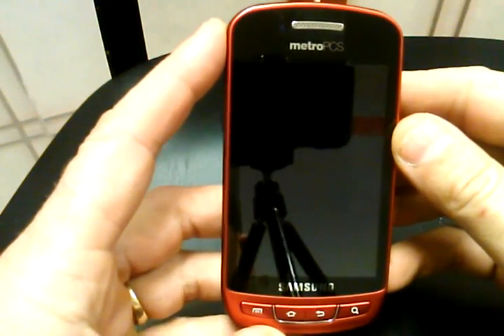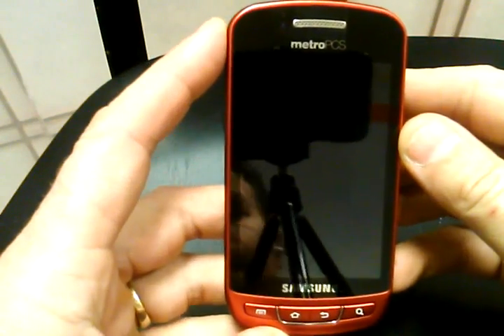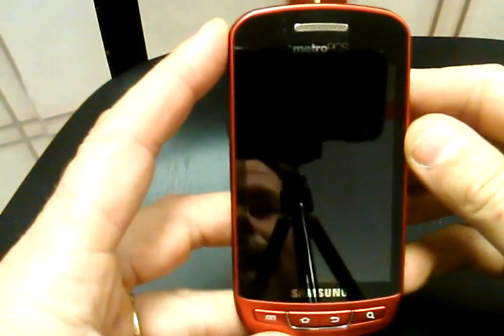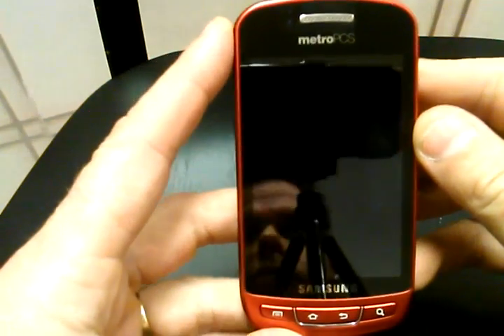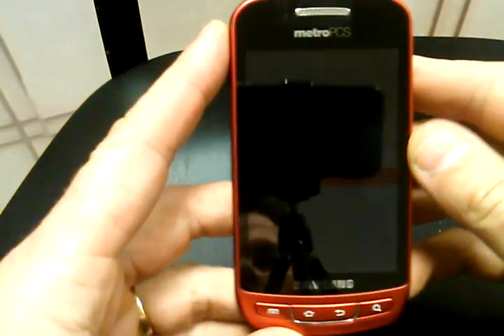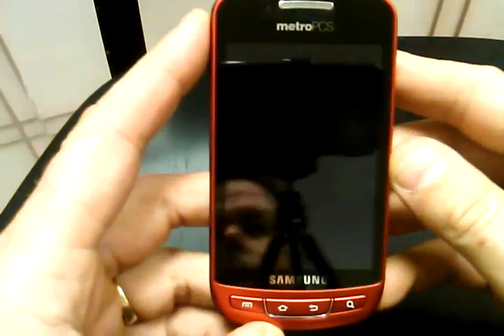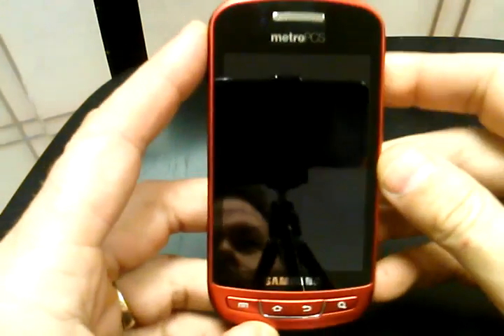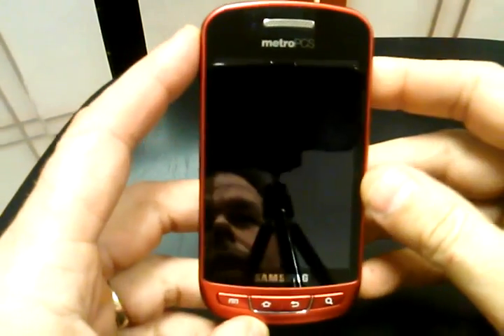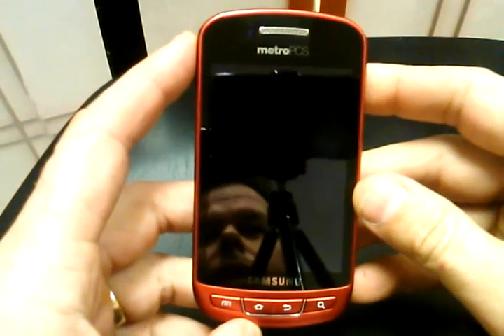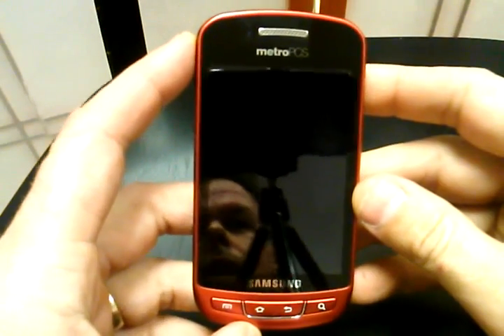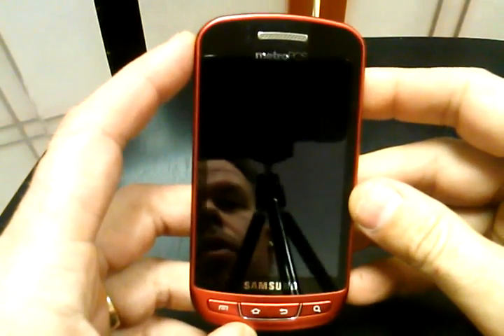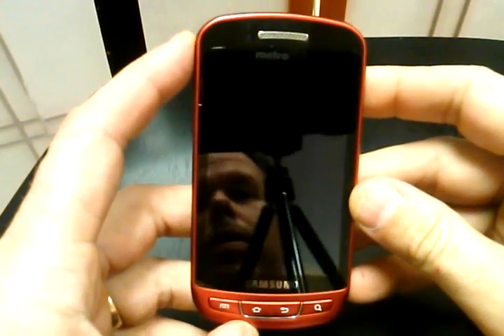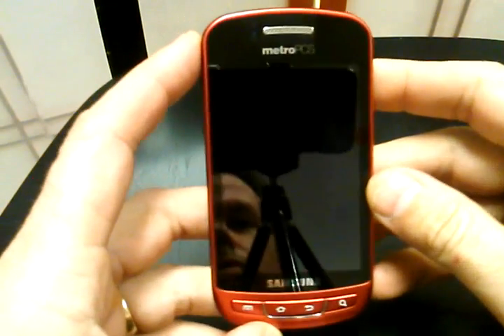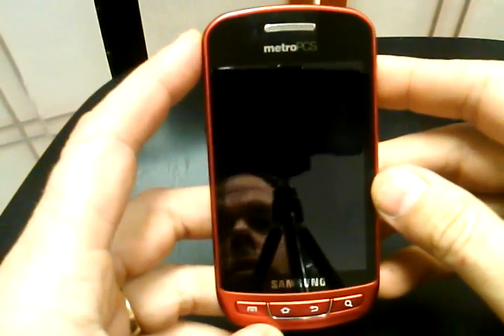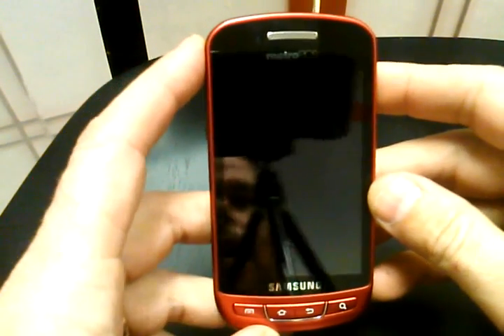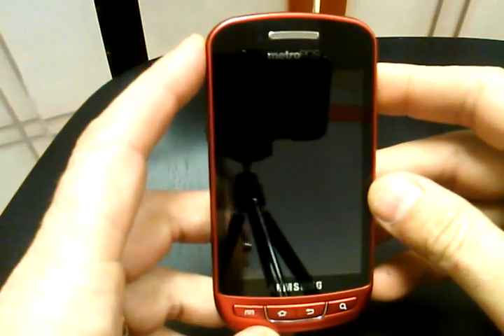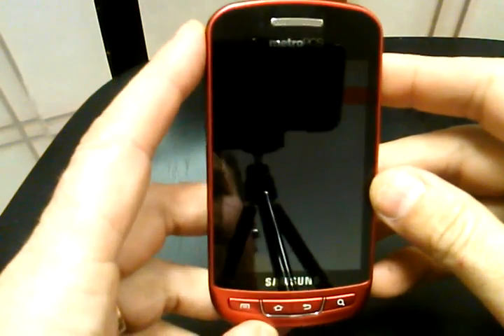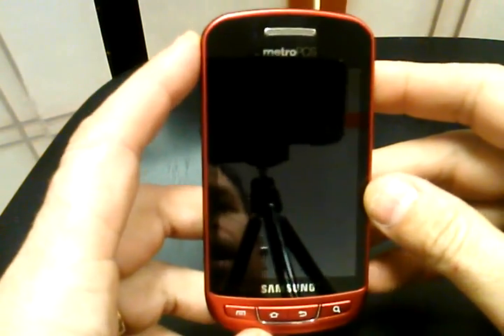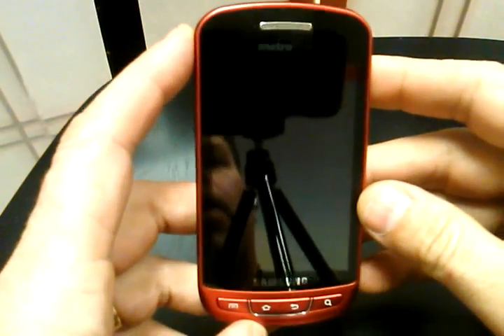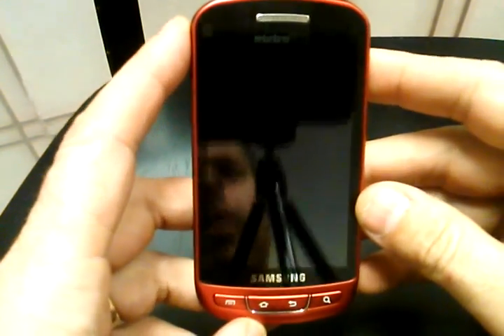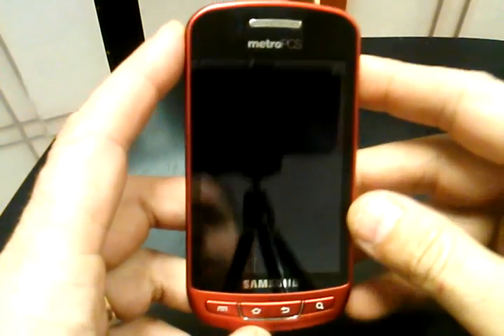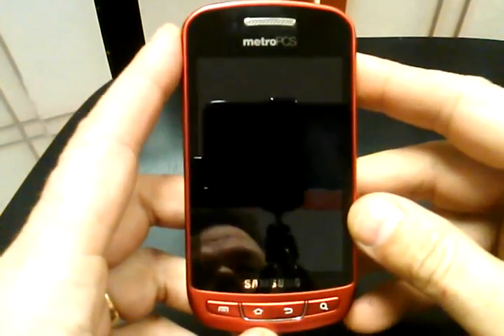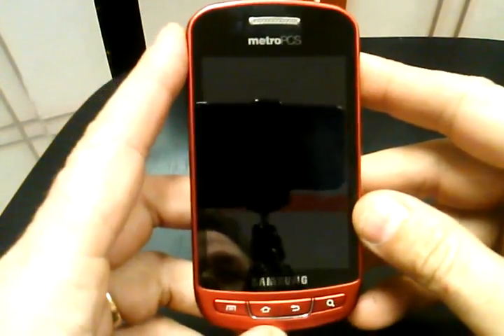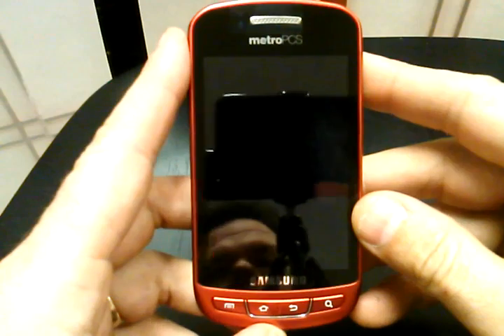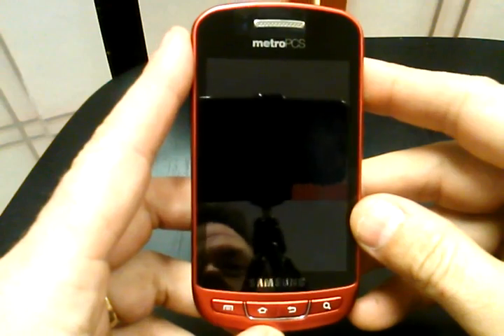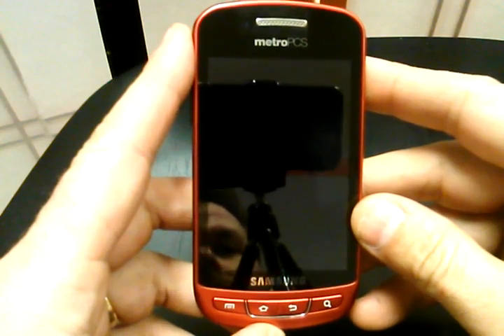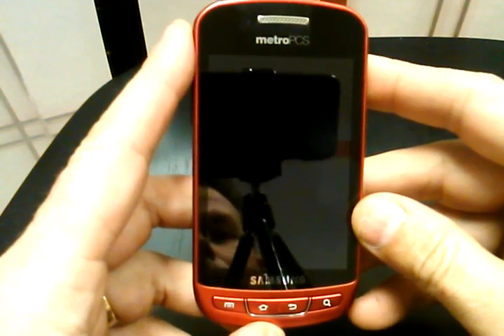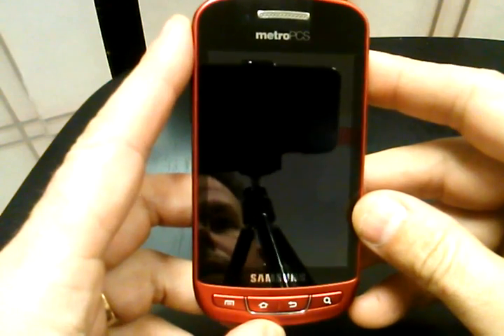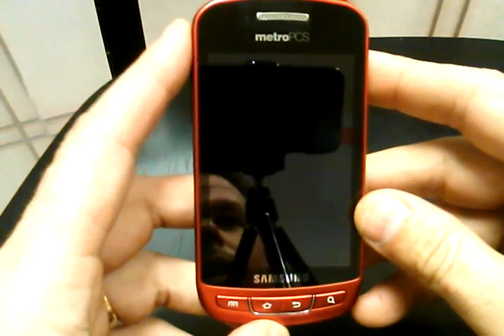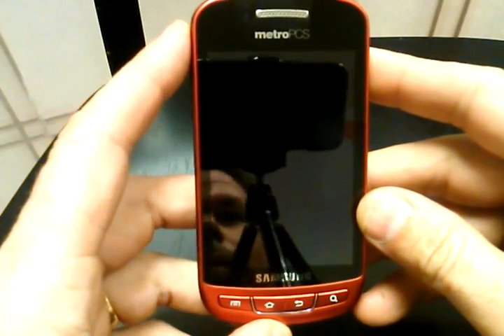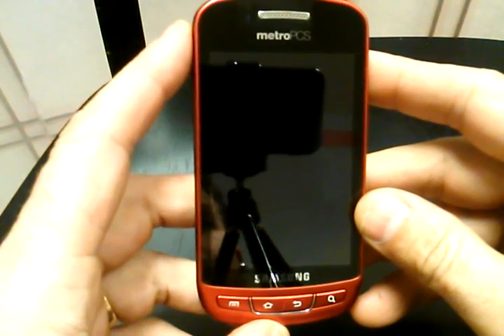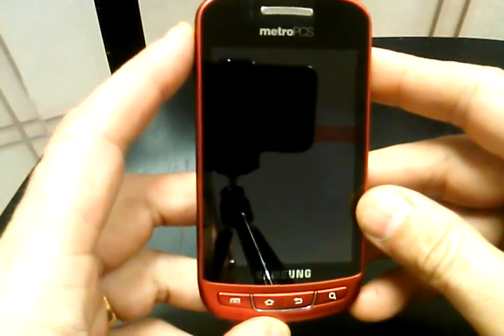Hey guys, Rob here, and I'm going to show you how to do a hard reset on the Samsung Admire.